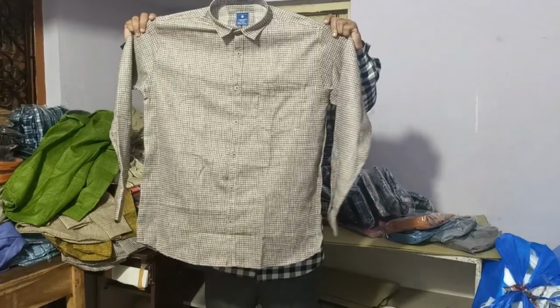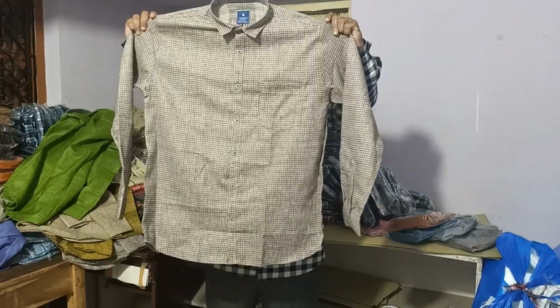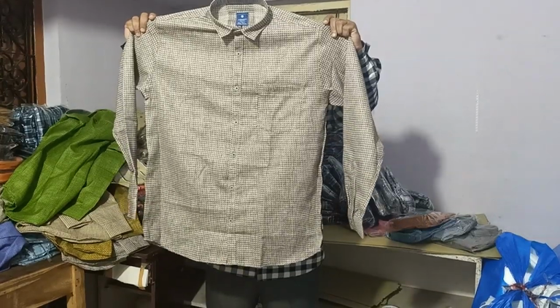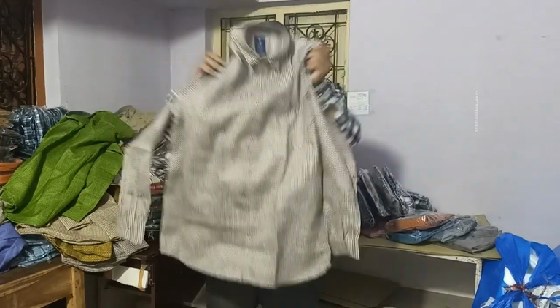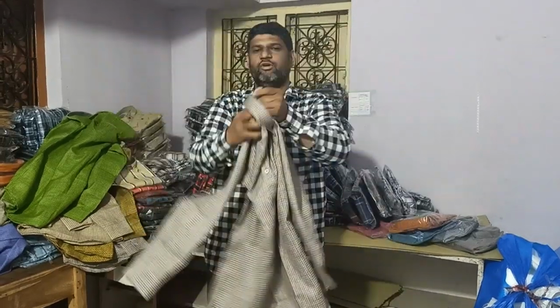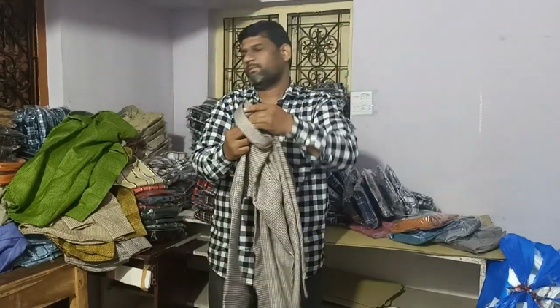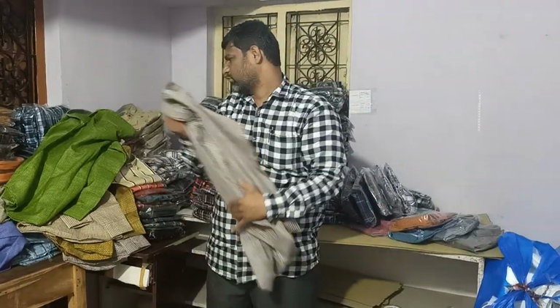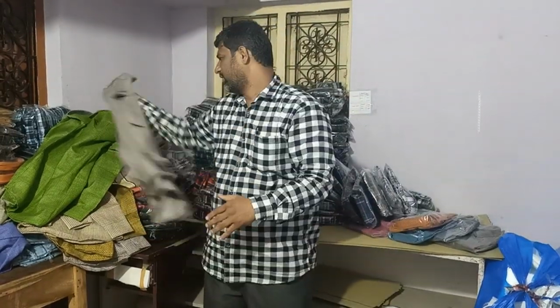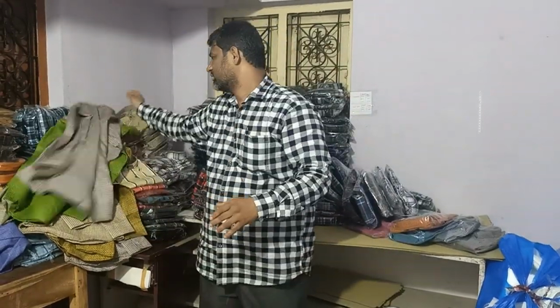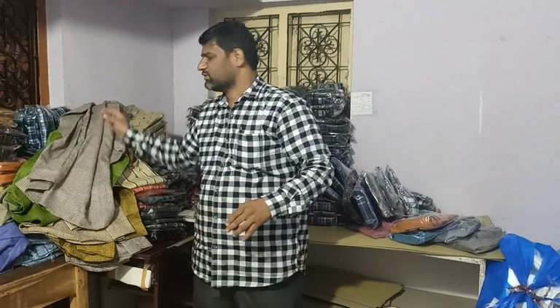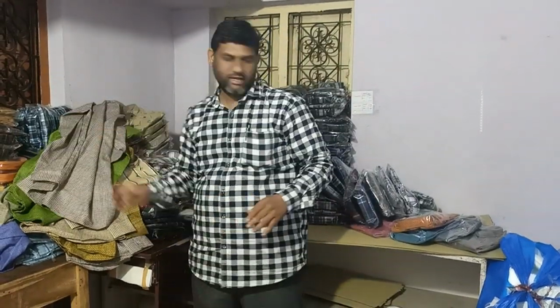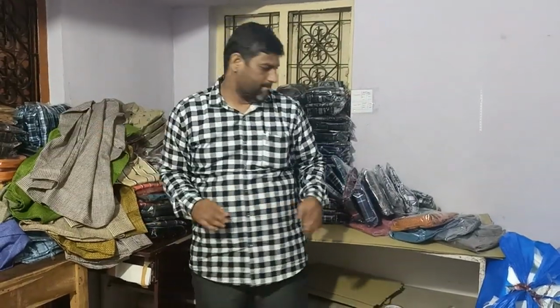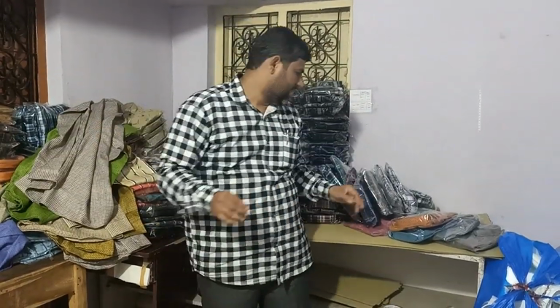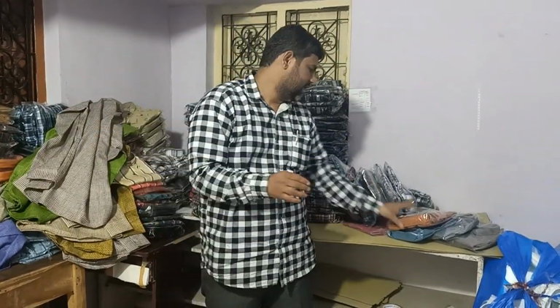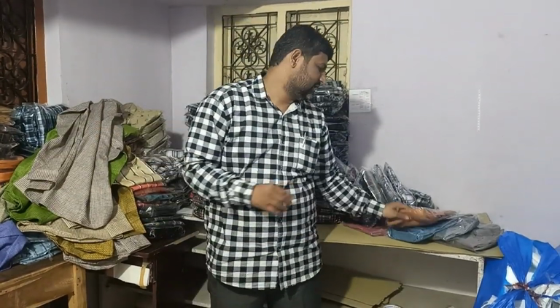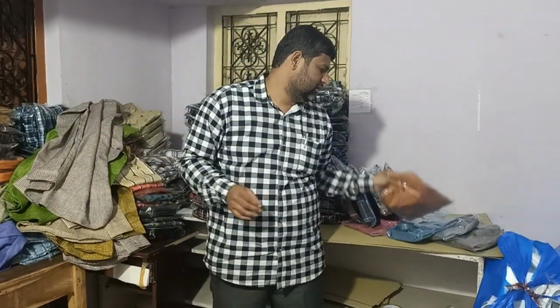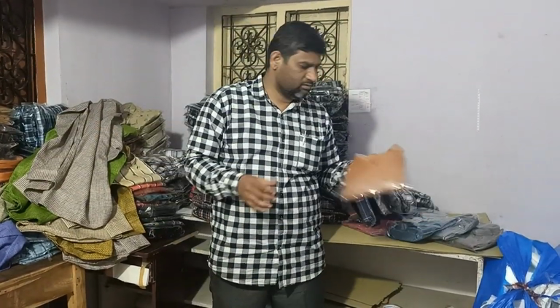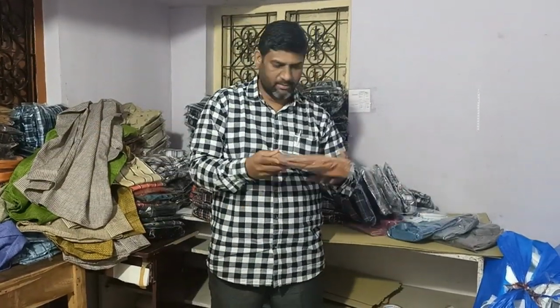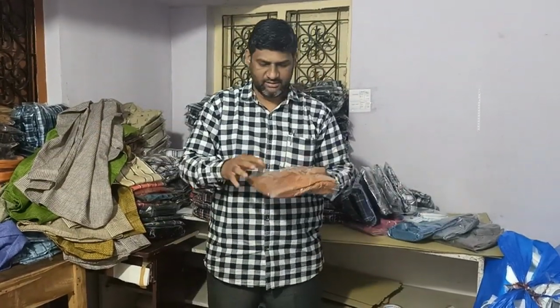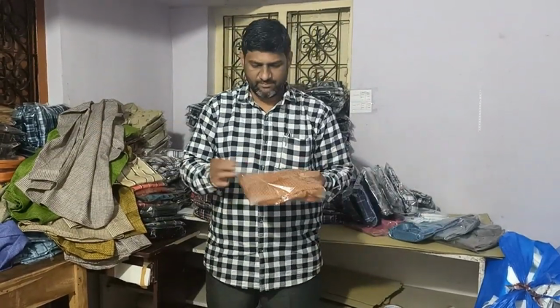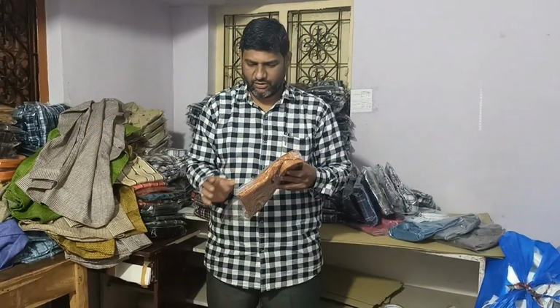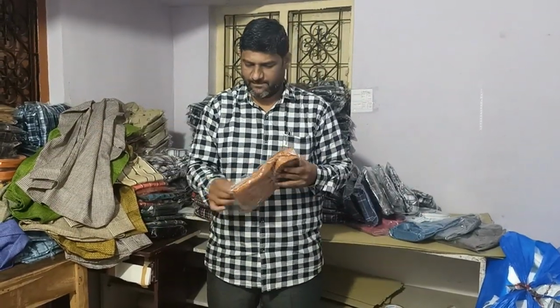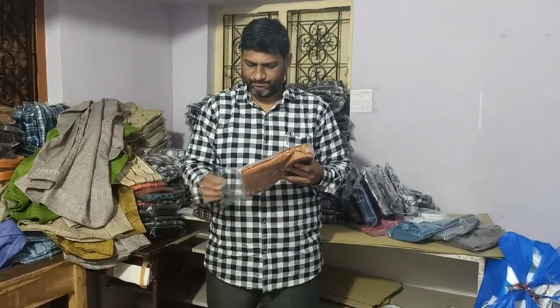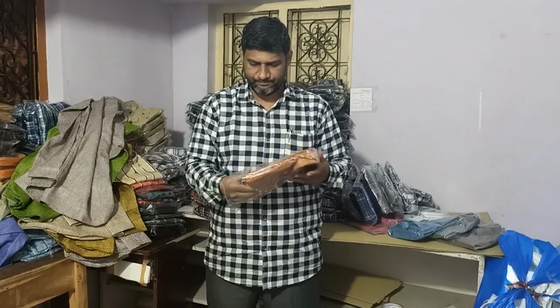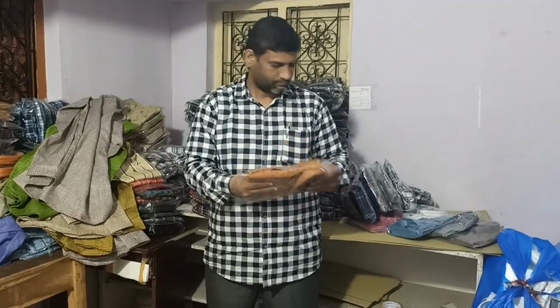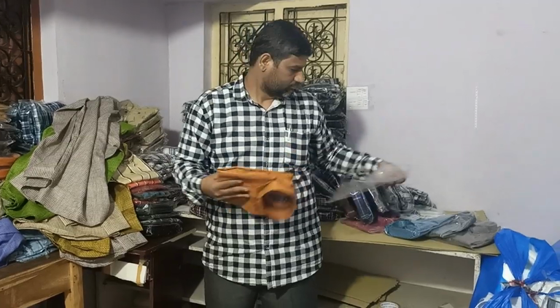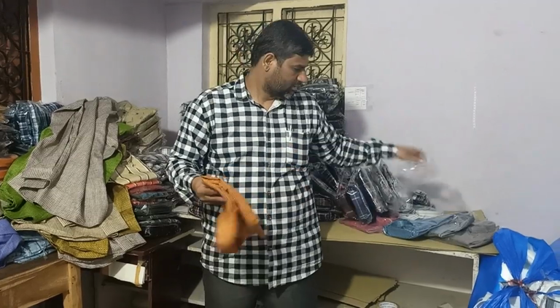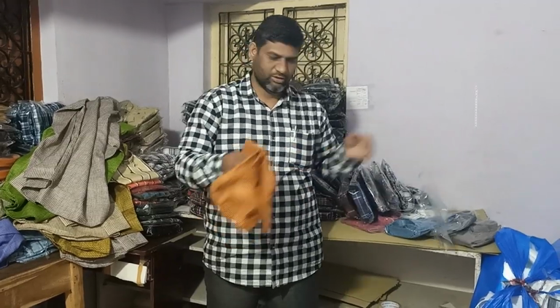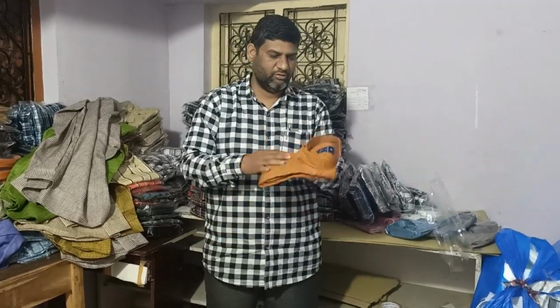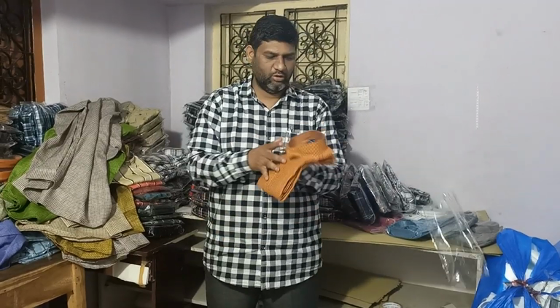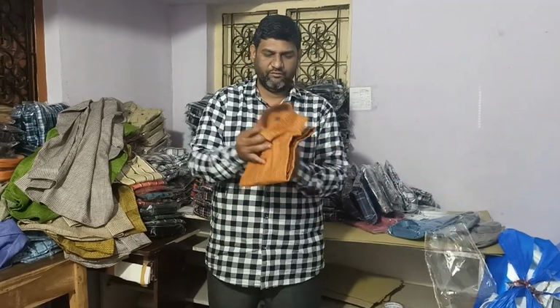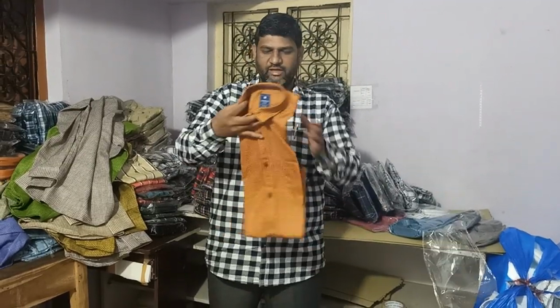With the 250 rupees range, sizes are M, L, XL, XXL. This is the 250 range — do you know?